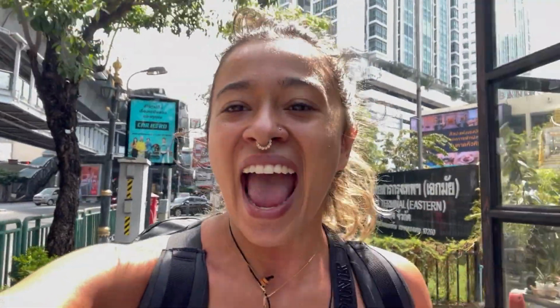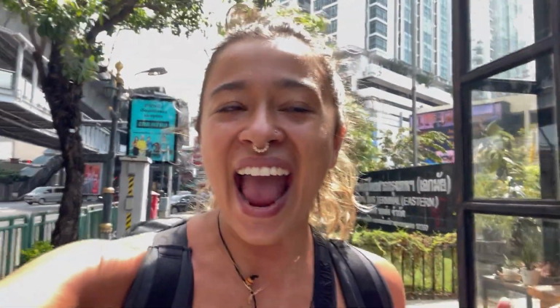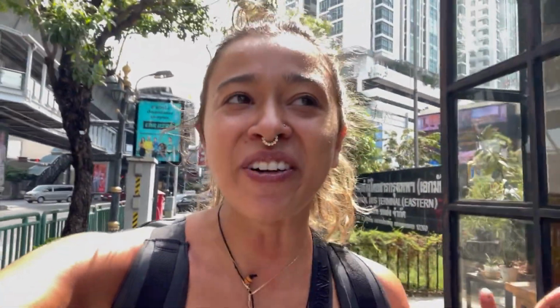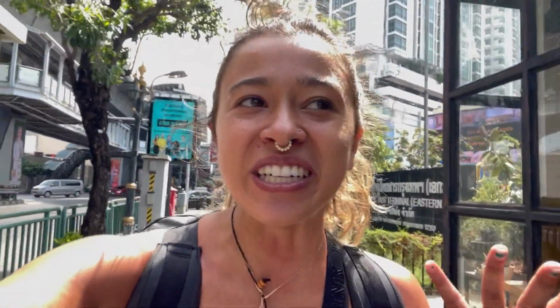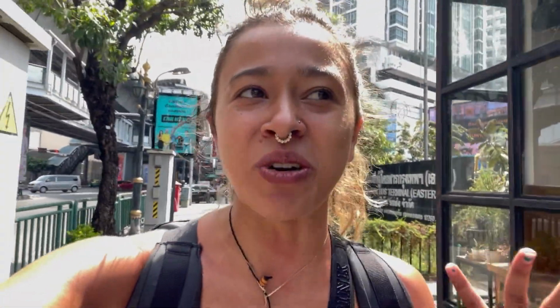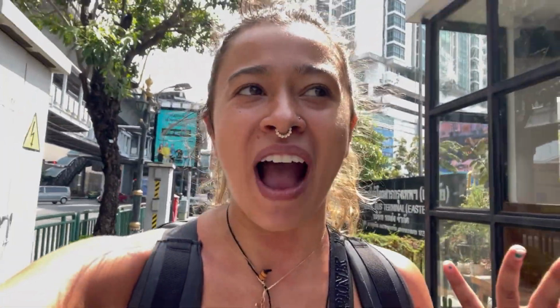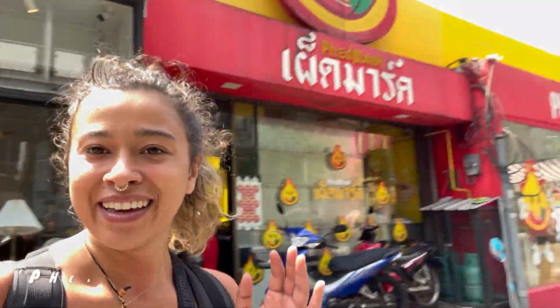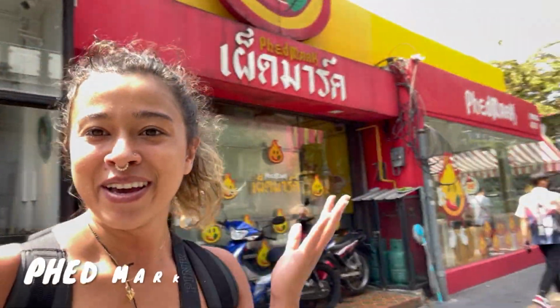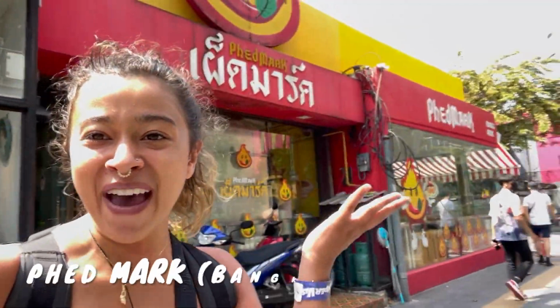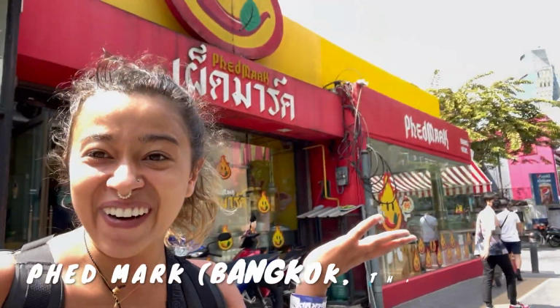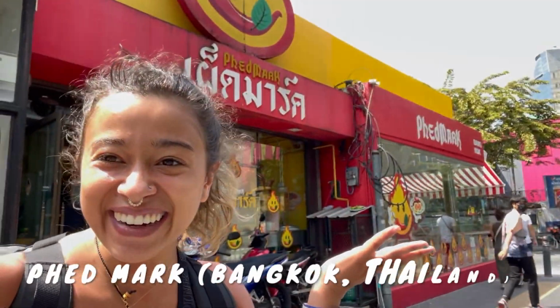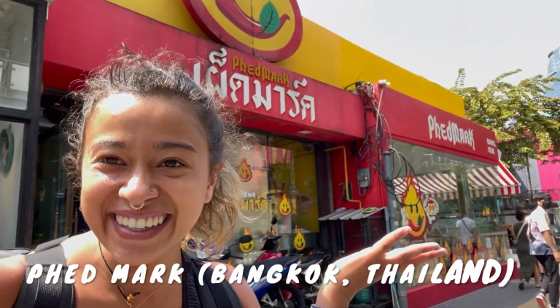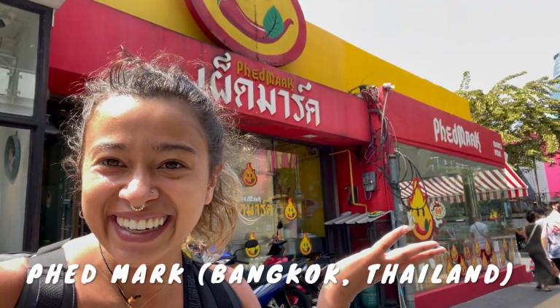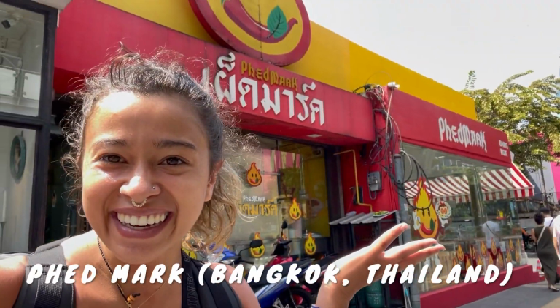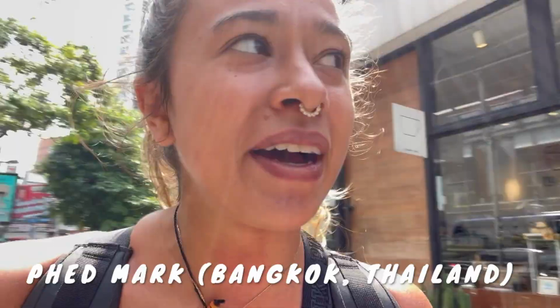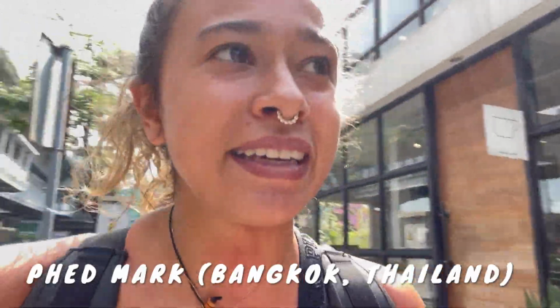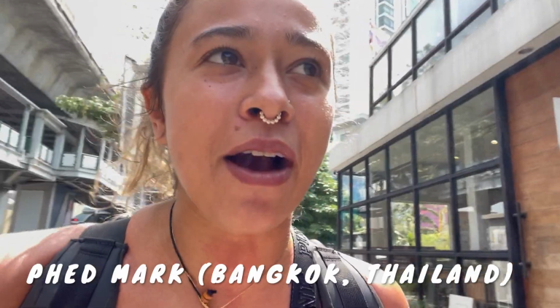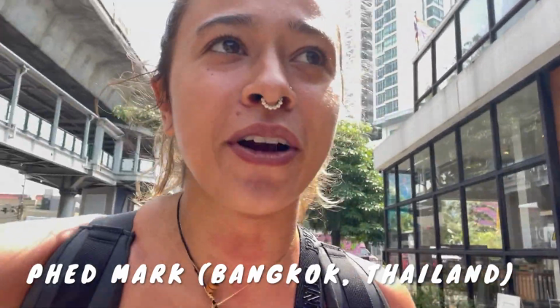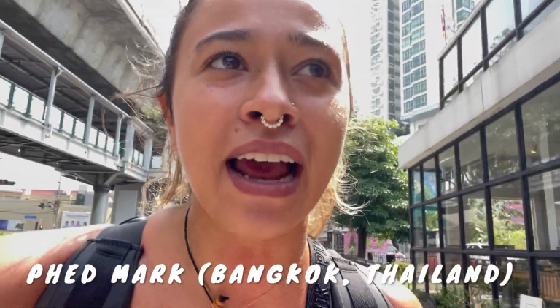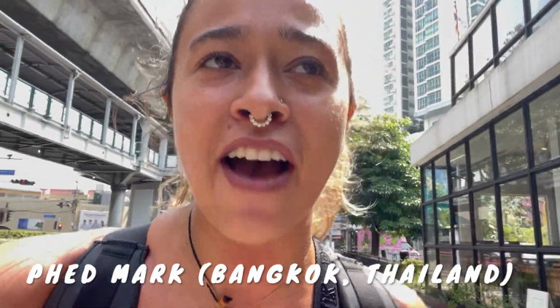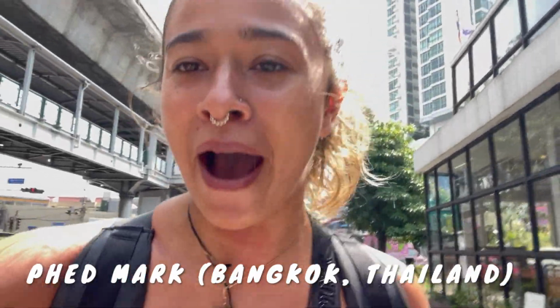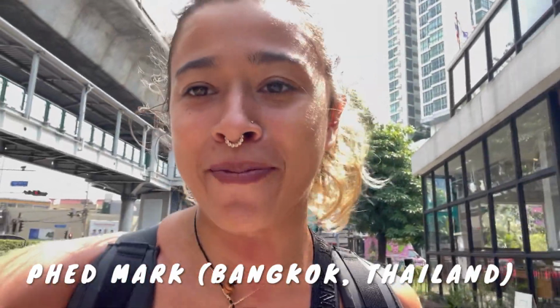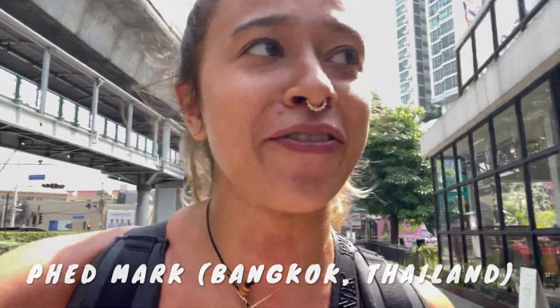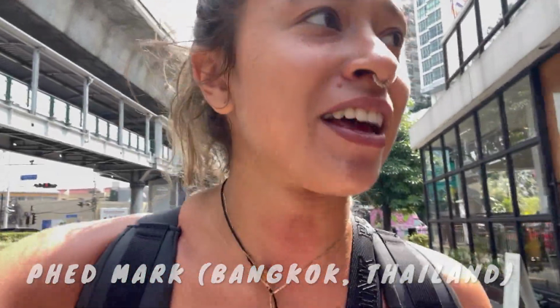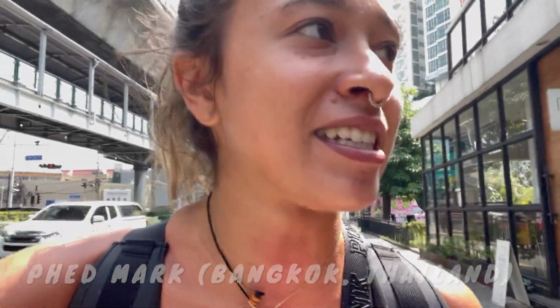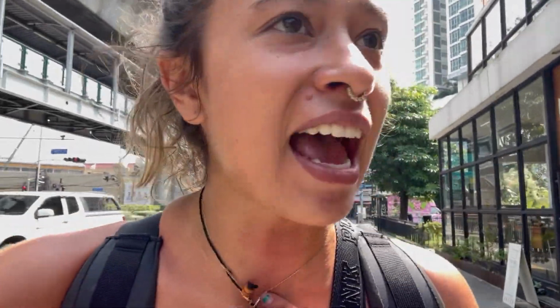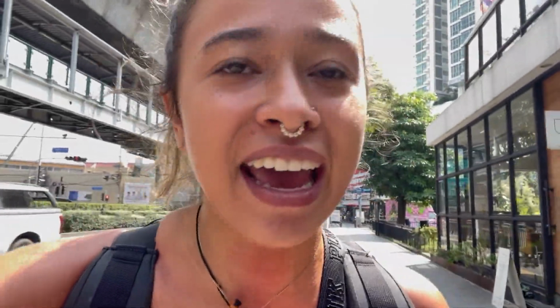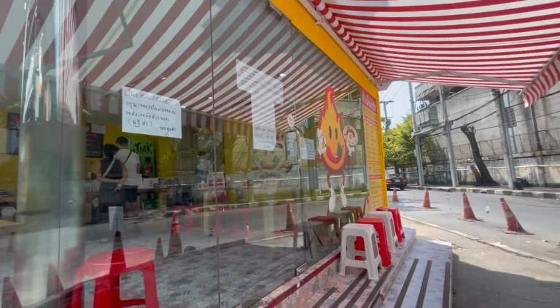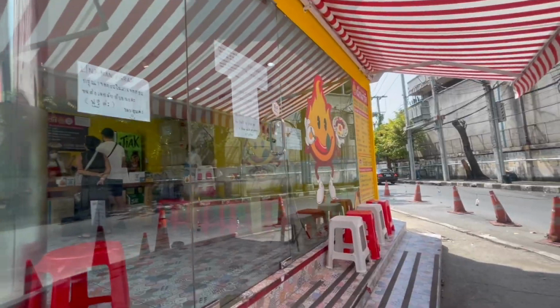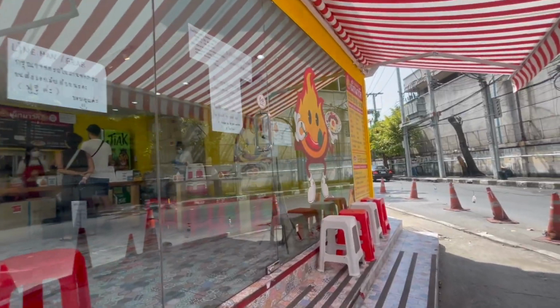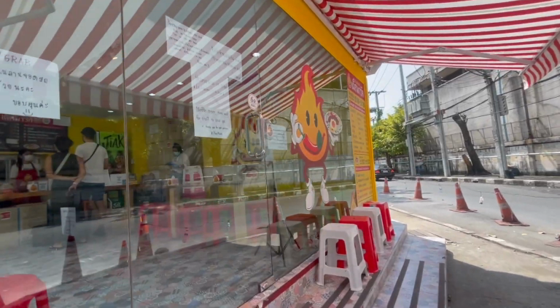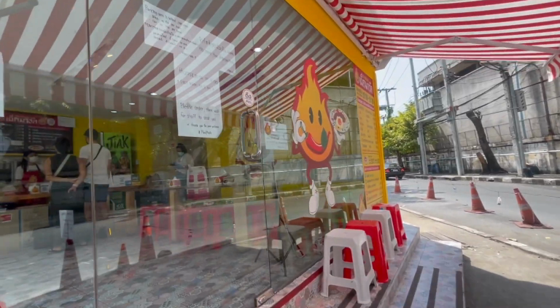We're gonna try Pad Kra Pao. We're gonna have Pad Kra Pao for lunch today. Let's go inside.